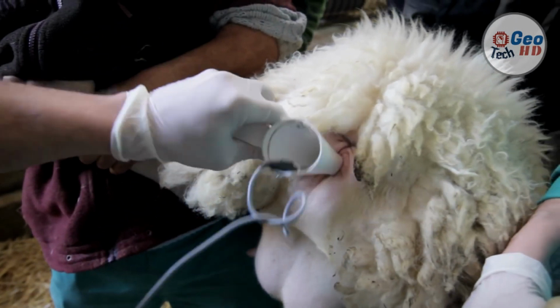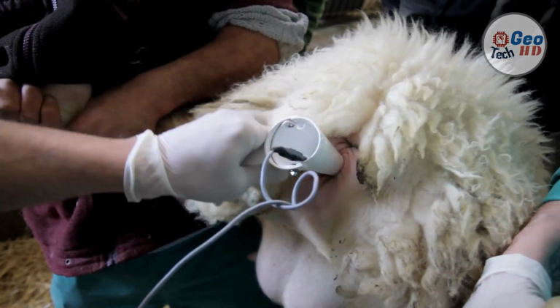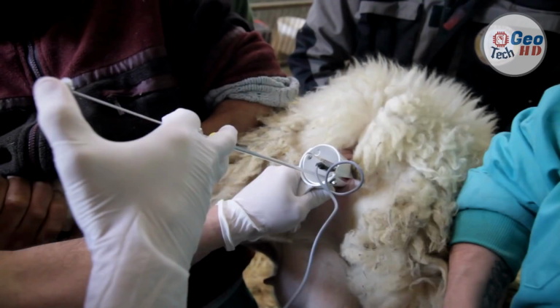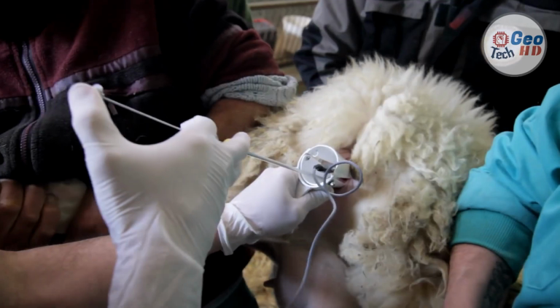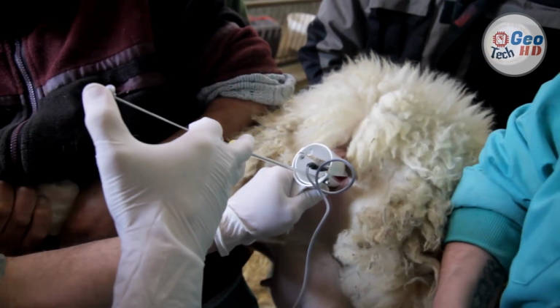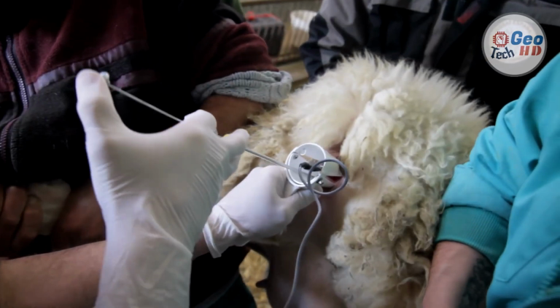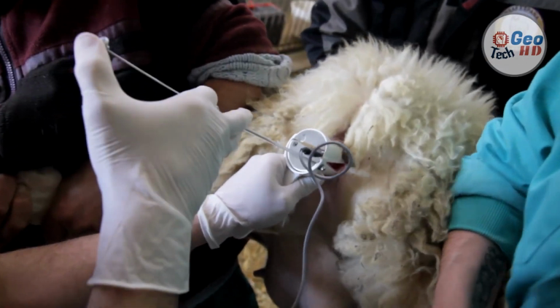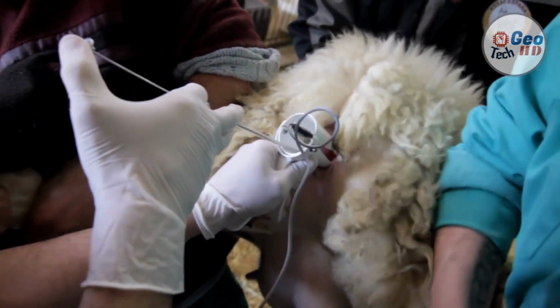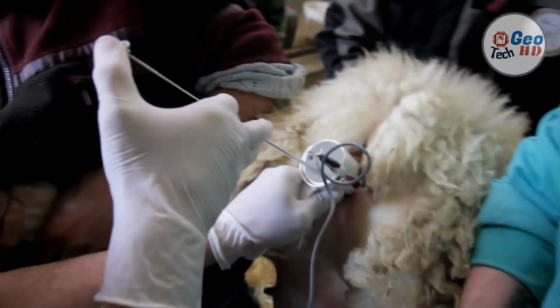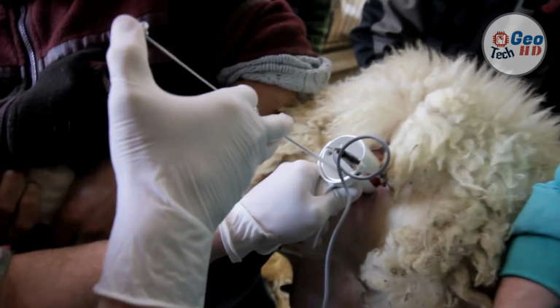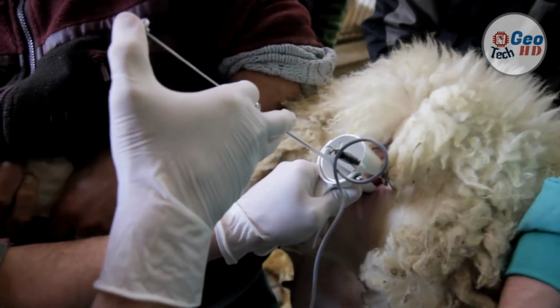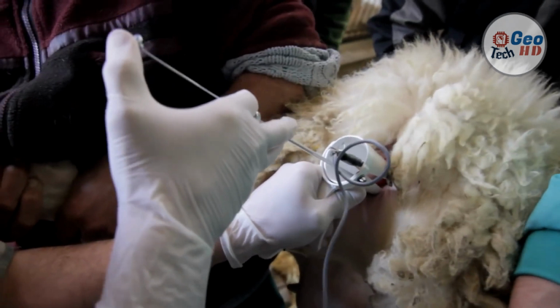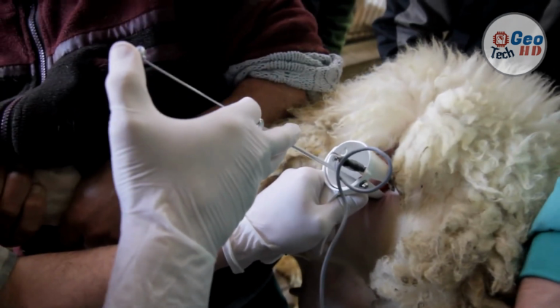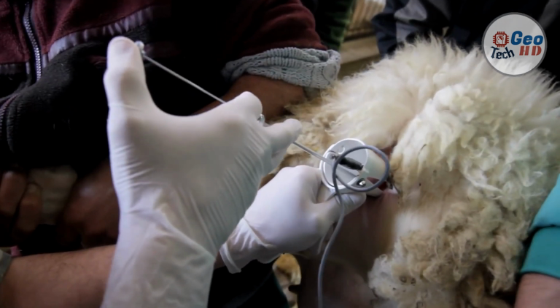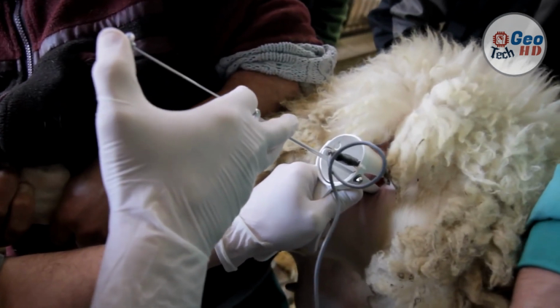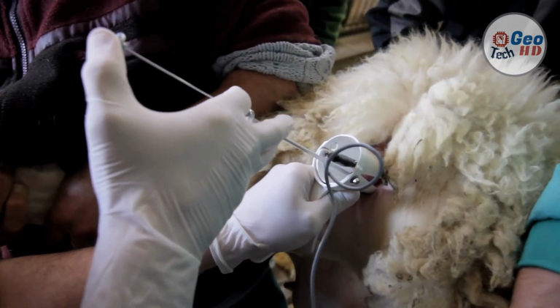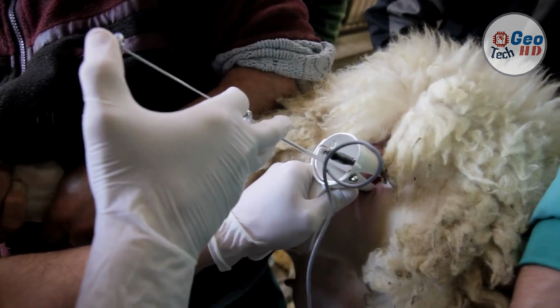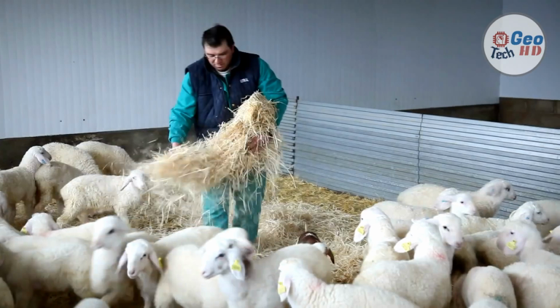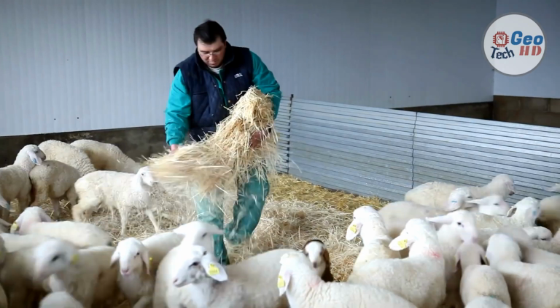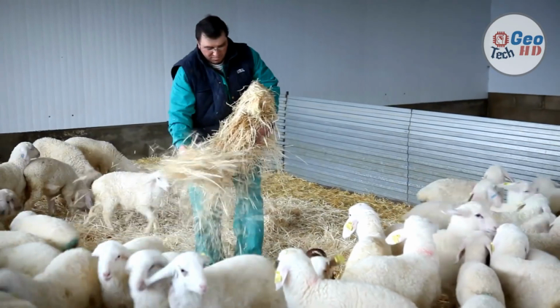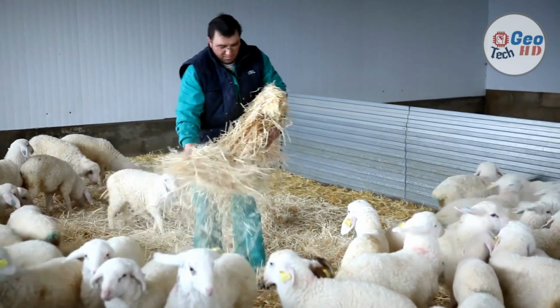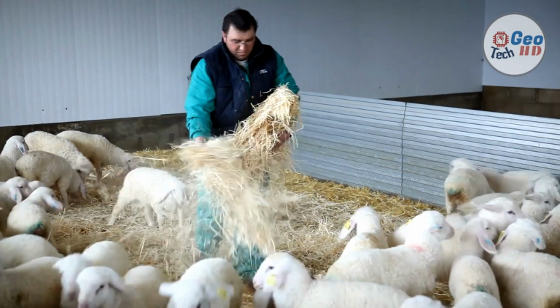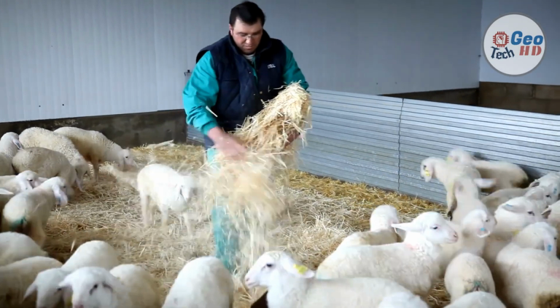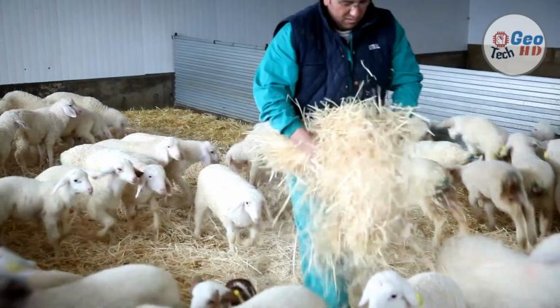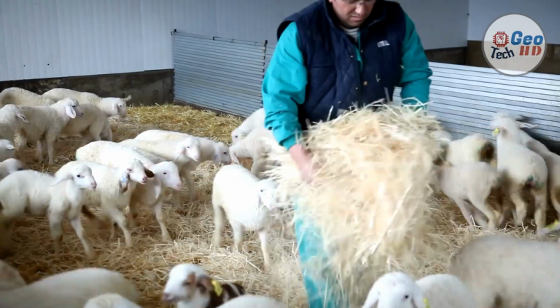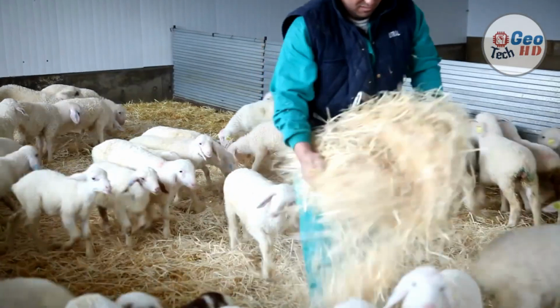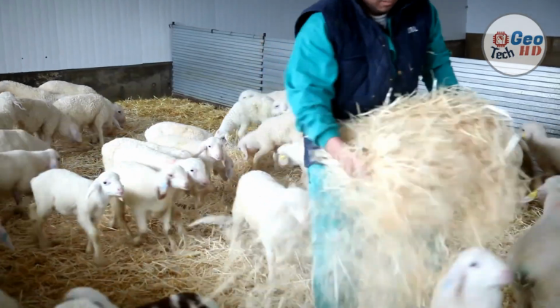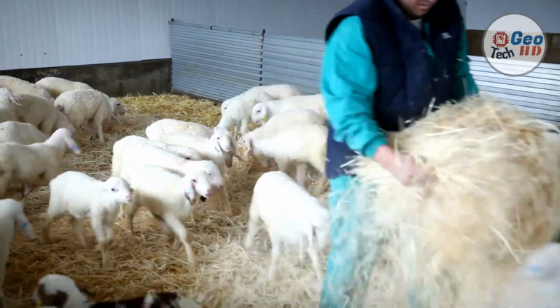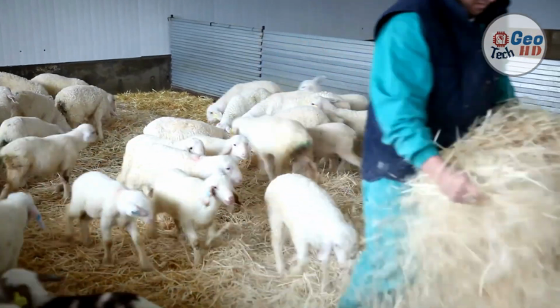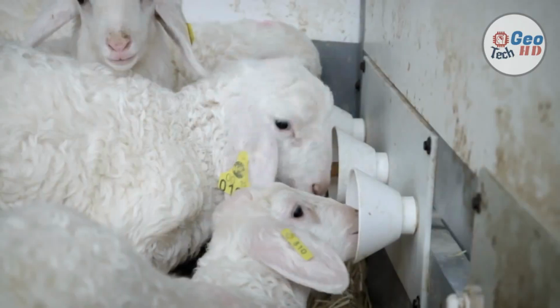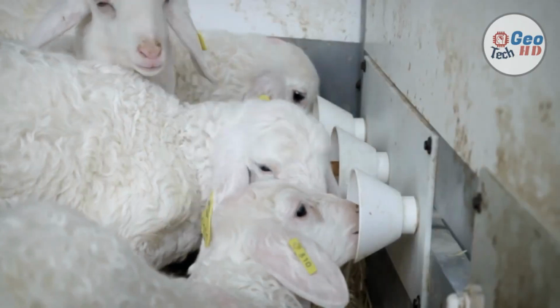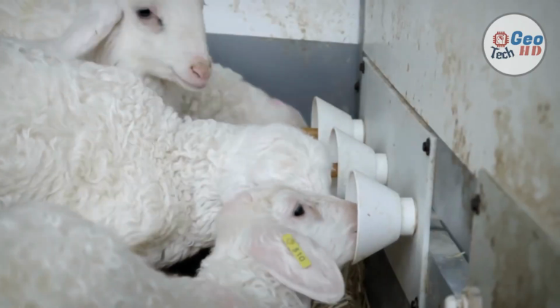Since its introduction in Spain, it has been used mainly for milk production due to its high milk yields, and for meat production.